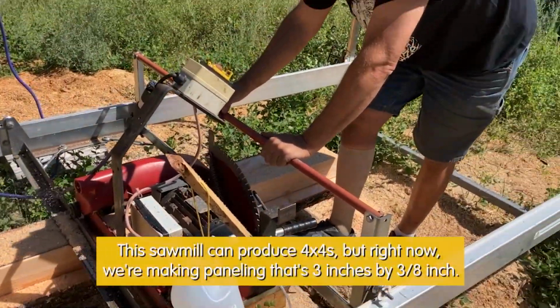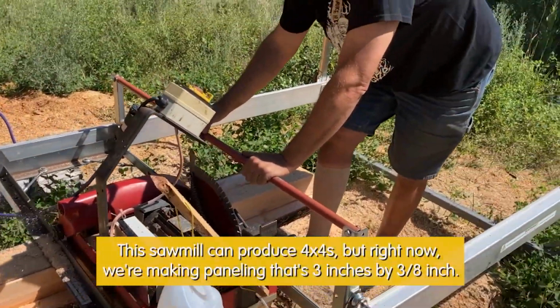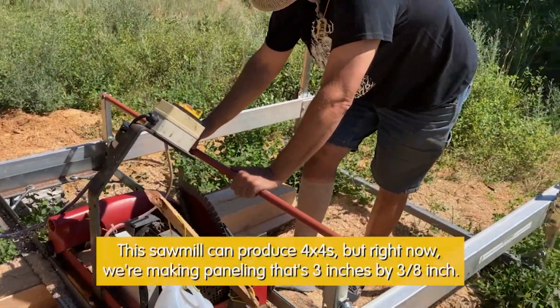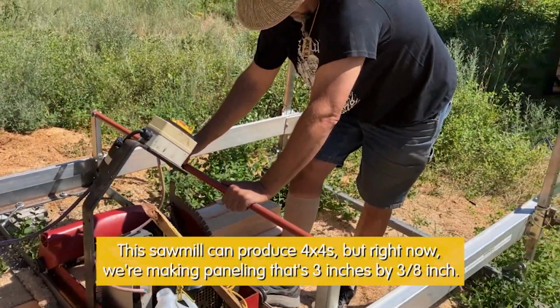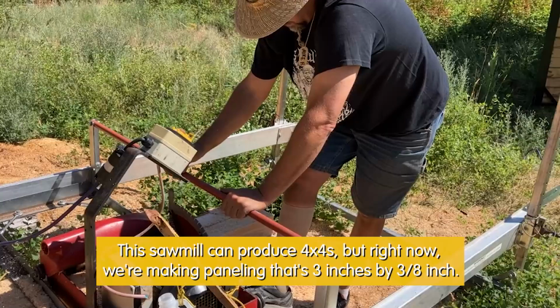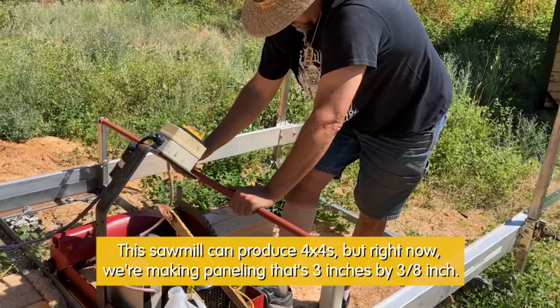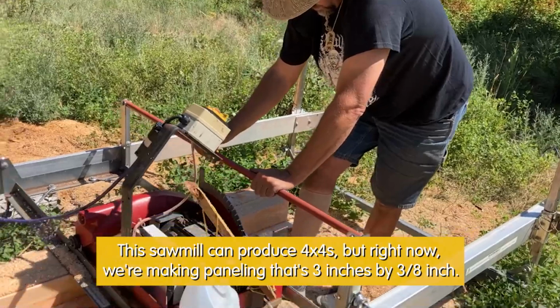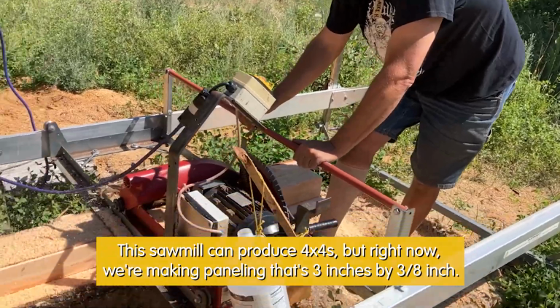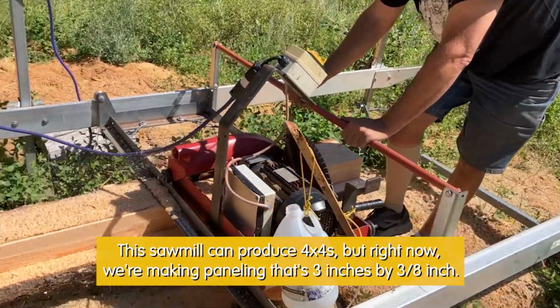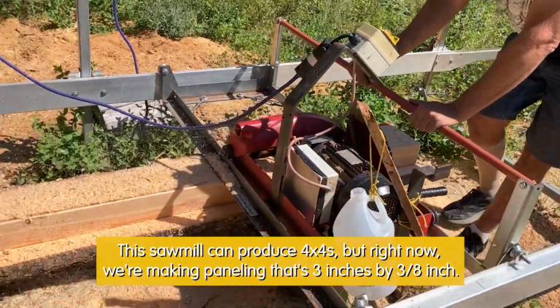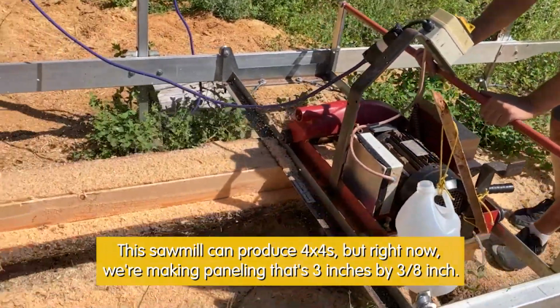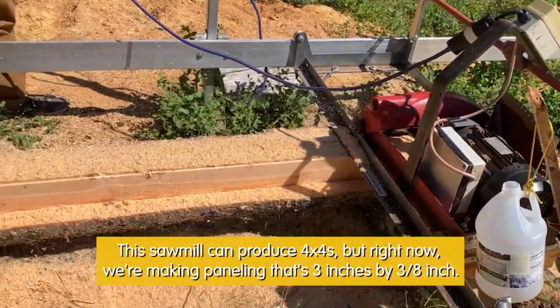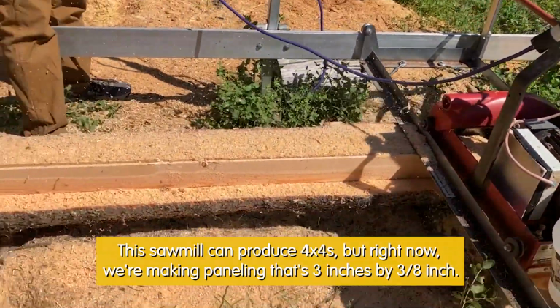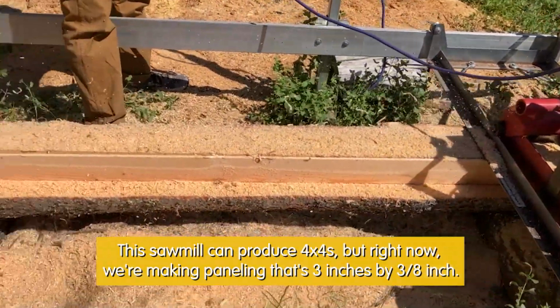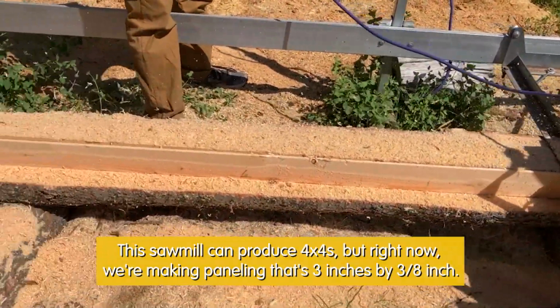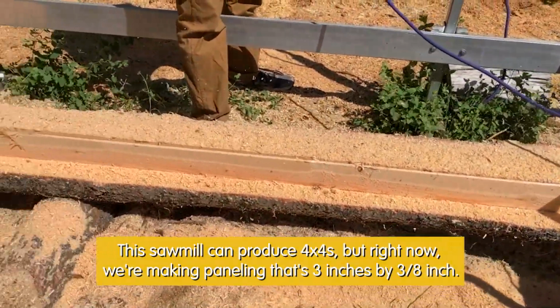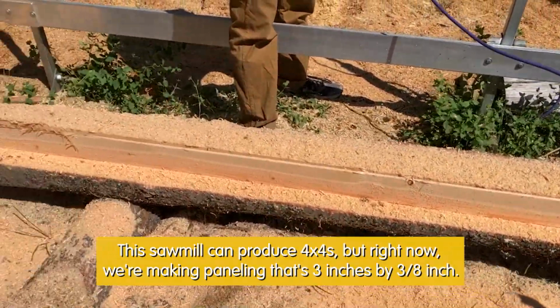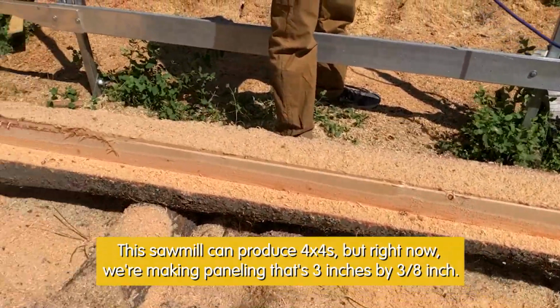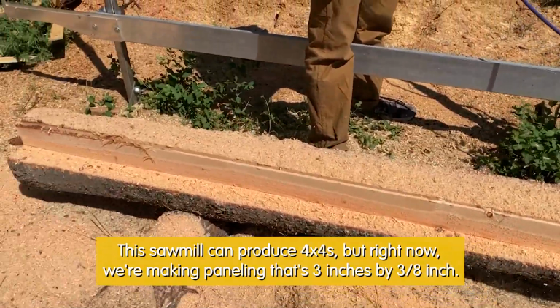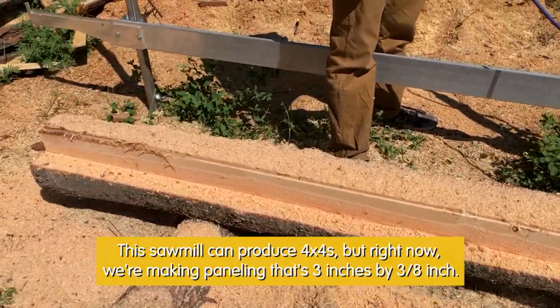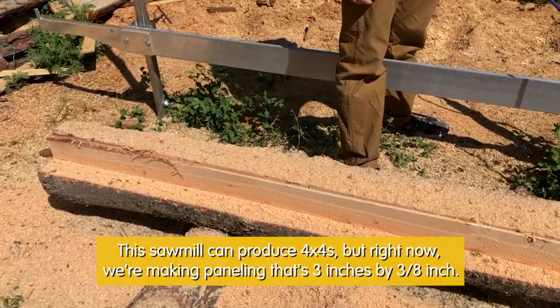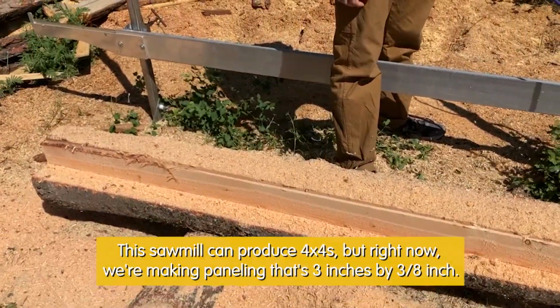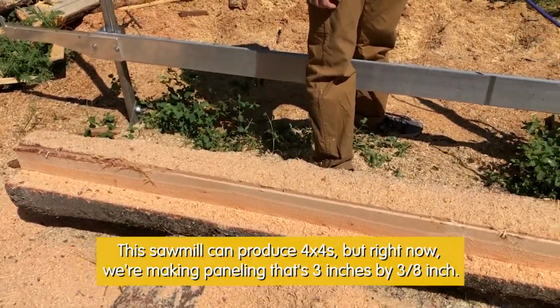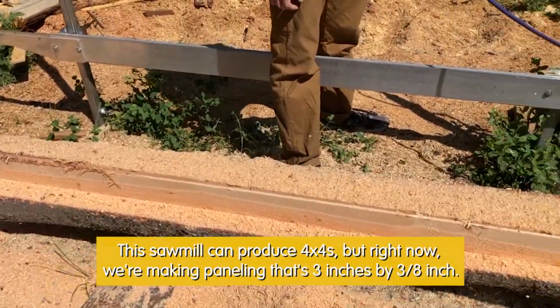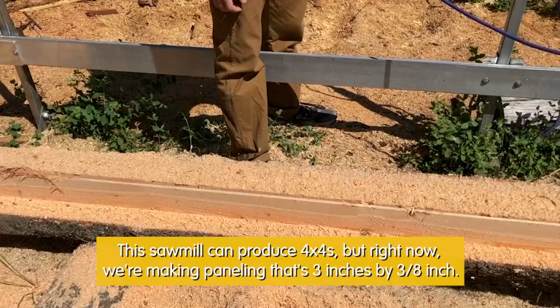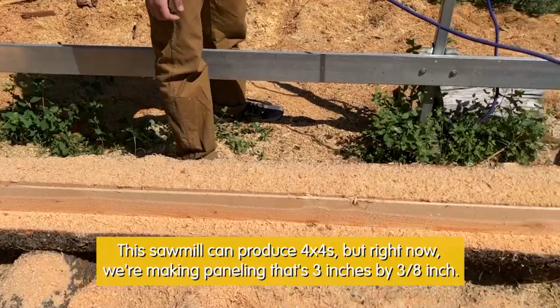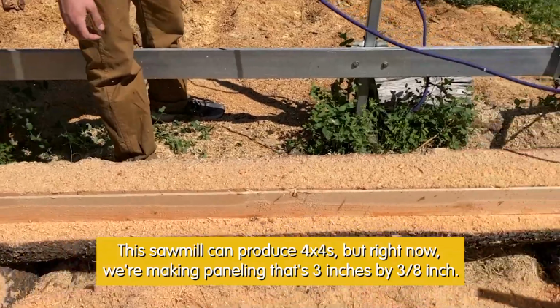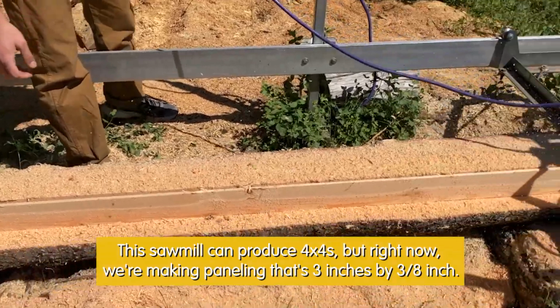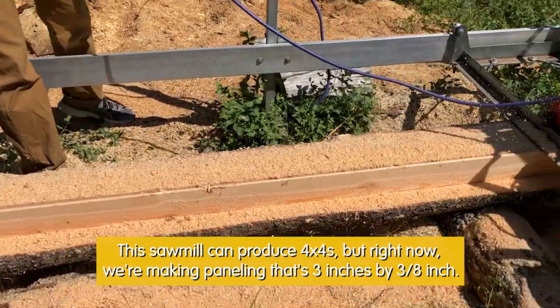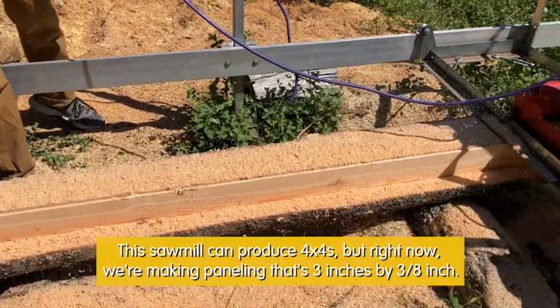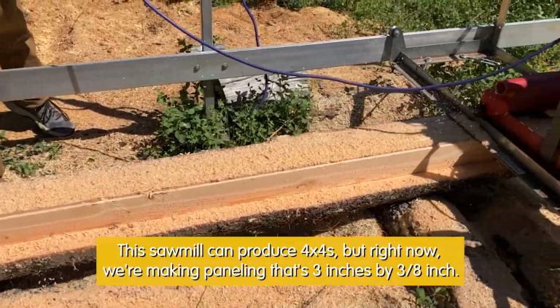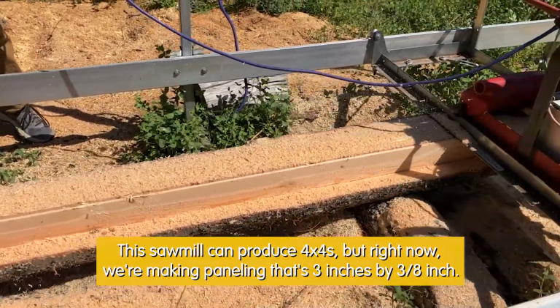When you get through the log and it's flat, you get the saw out of the way and lower the two ends. Then we'll move over, drop it down, and start making real boards.